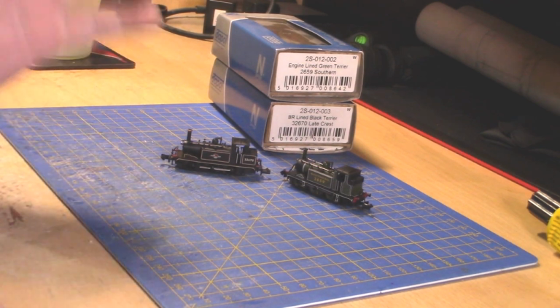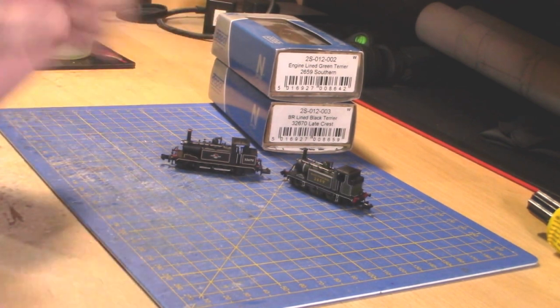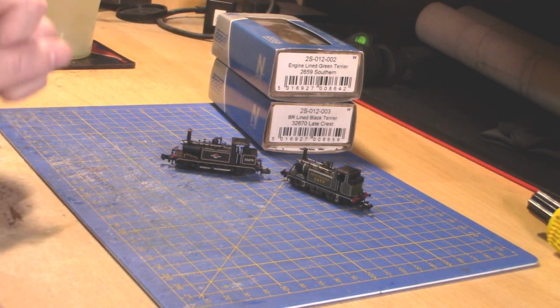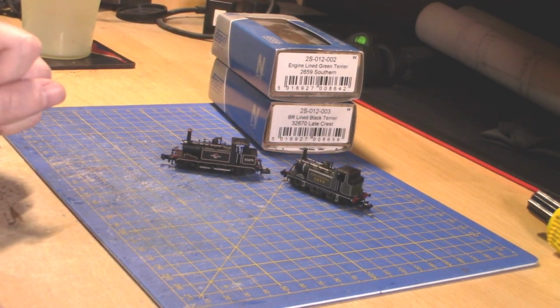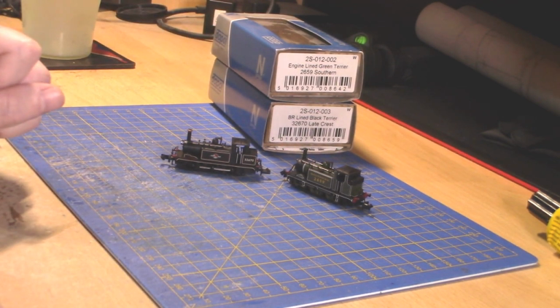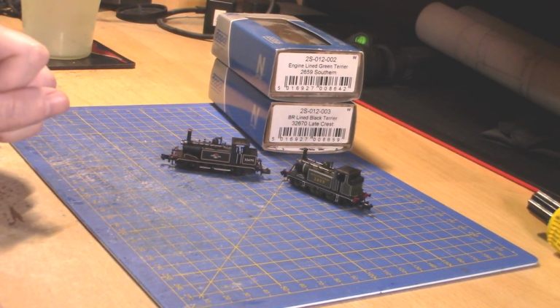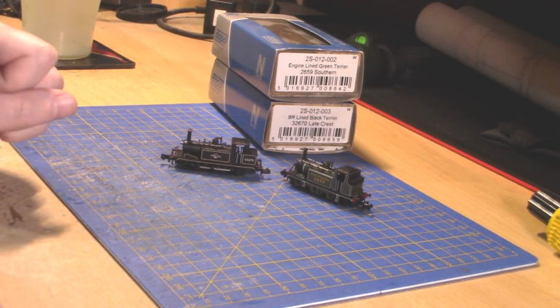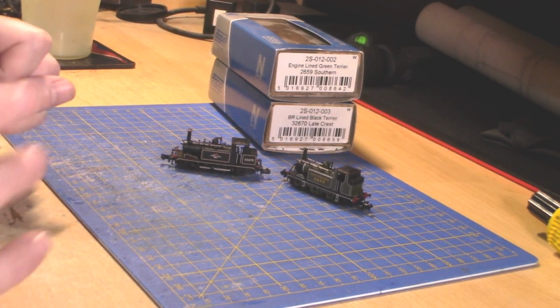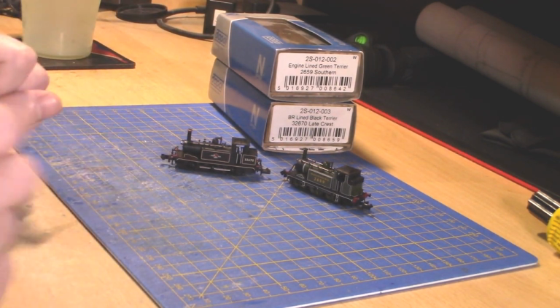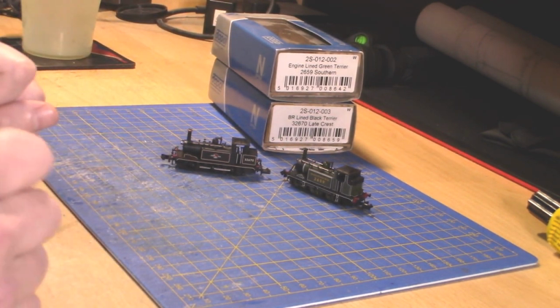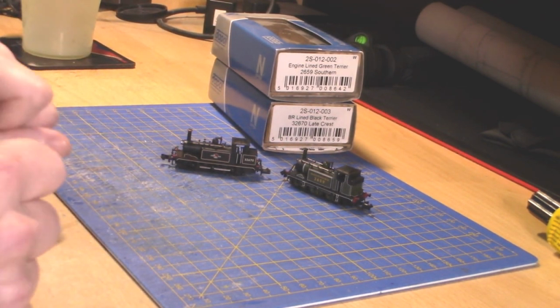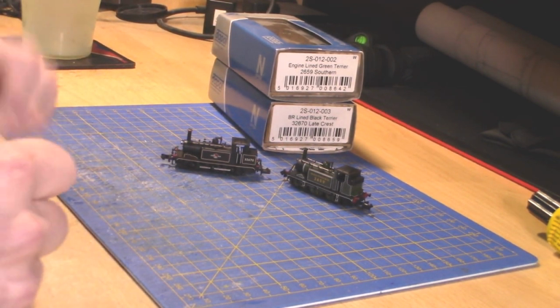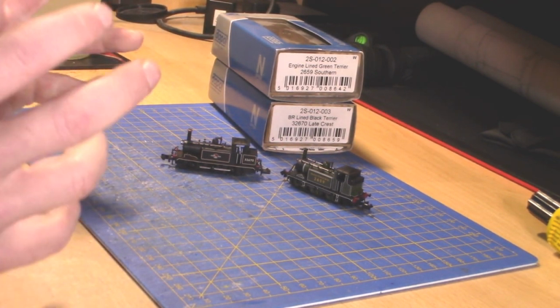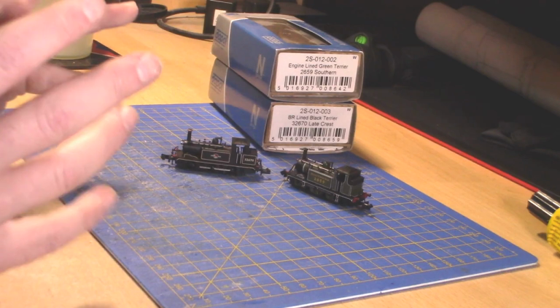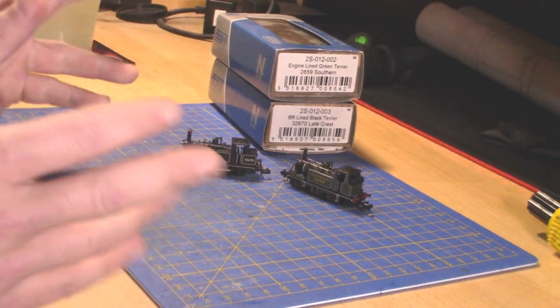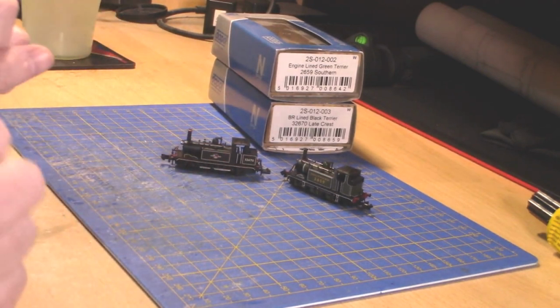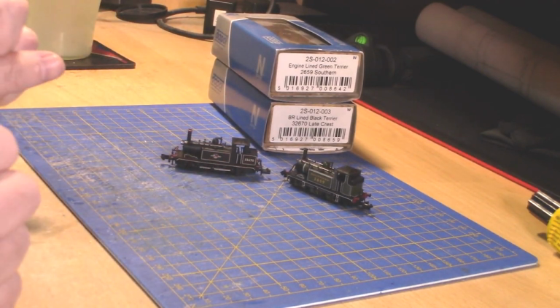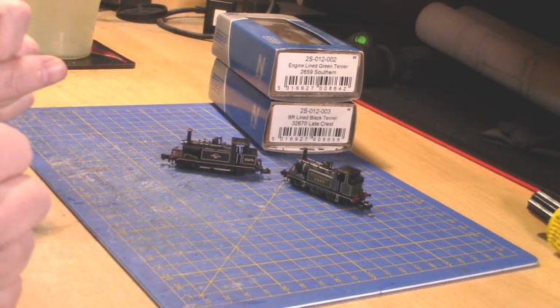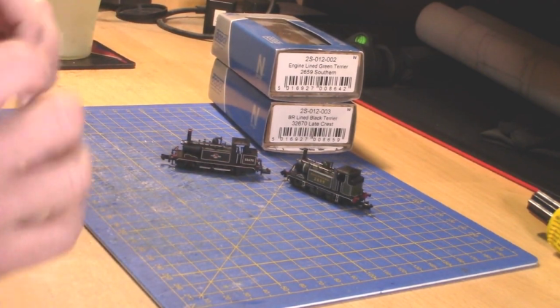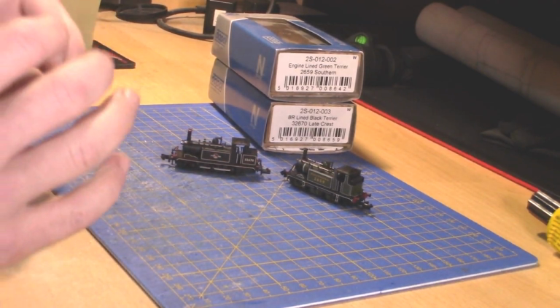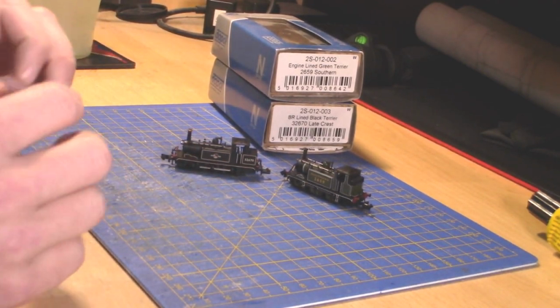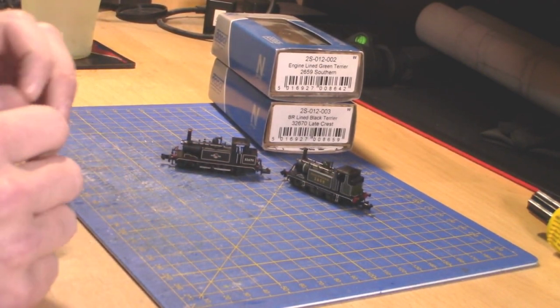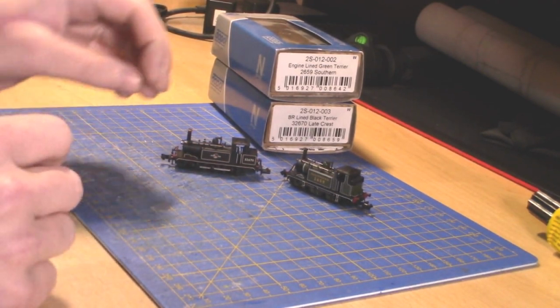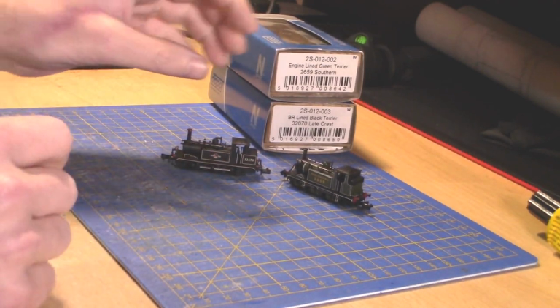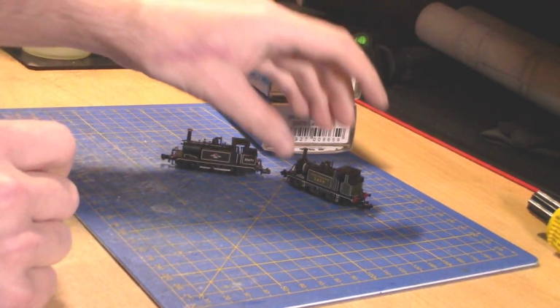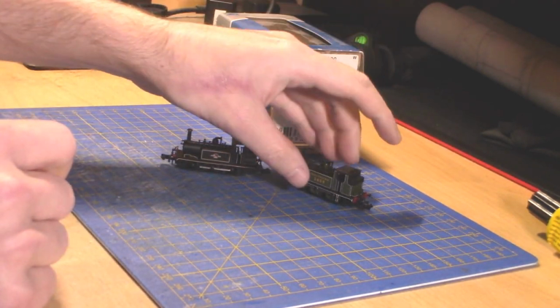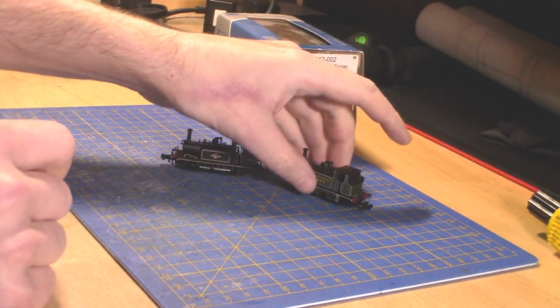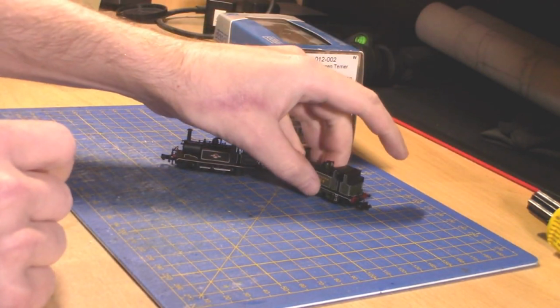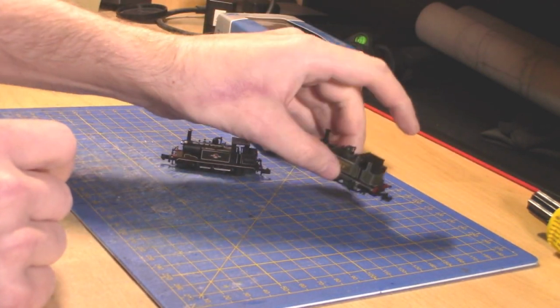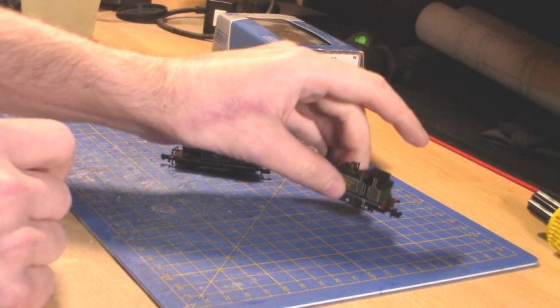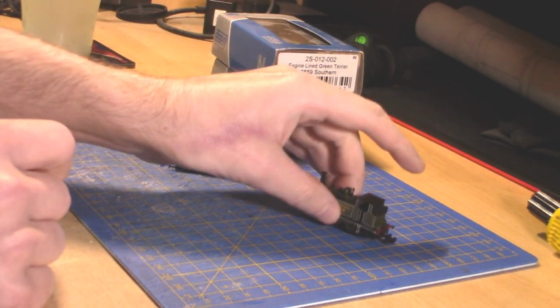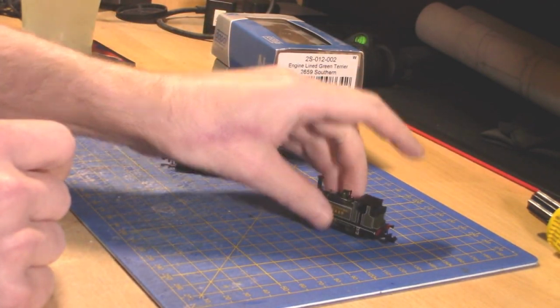Hello everyone and welcome to Goswick Railworks. My name is James and today we're doing another locomotive review — this one being the Dapol LBSCR Terrier.